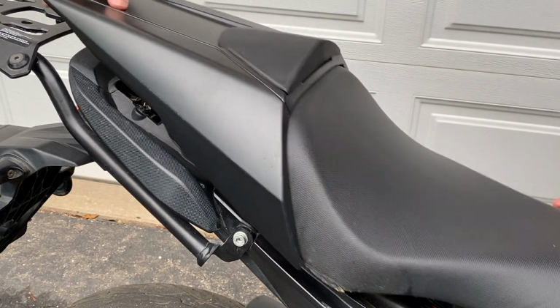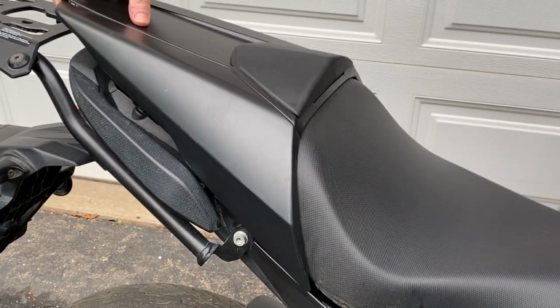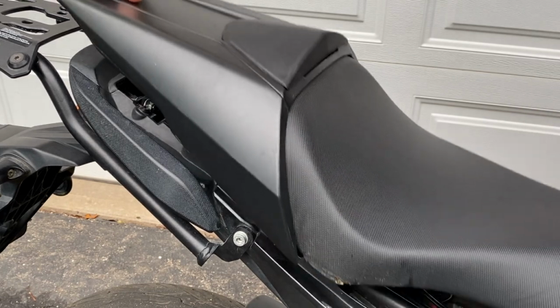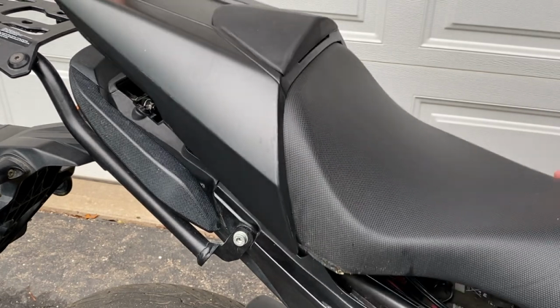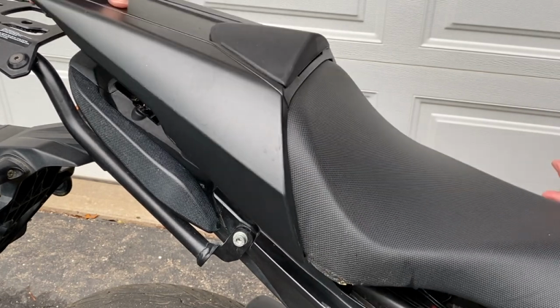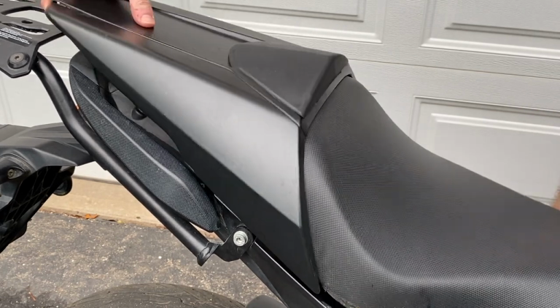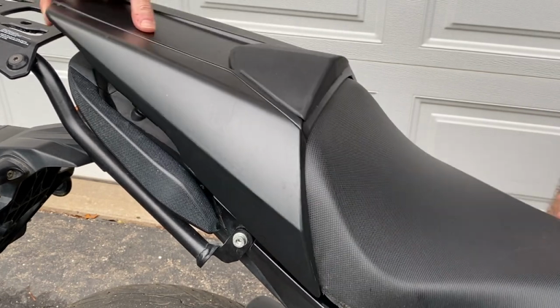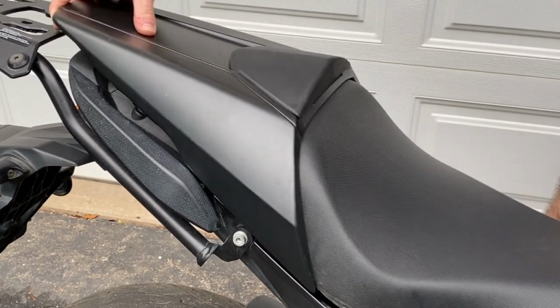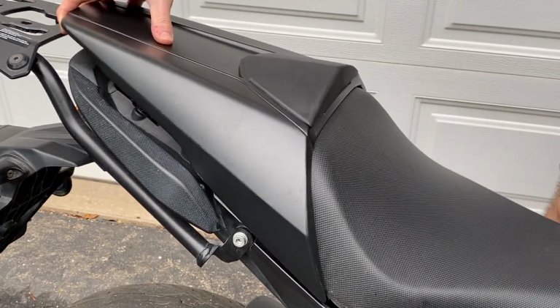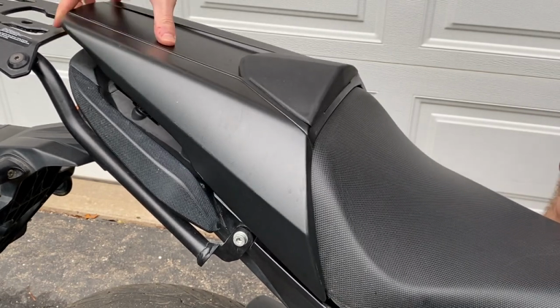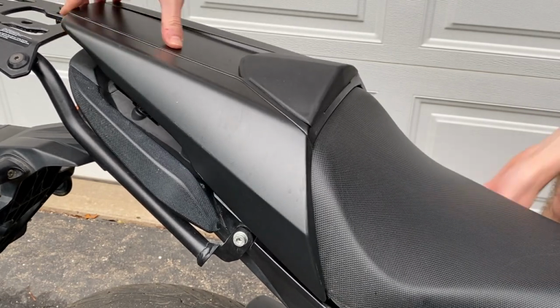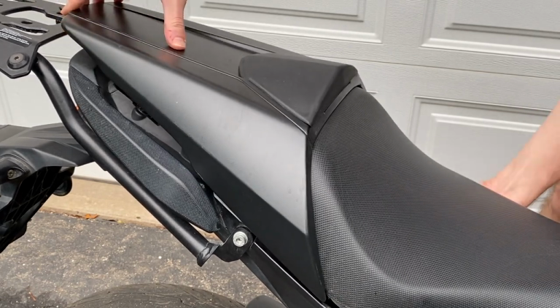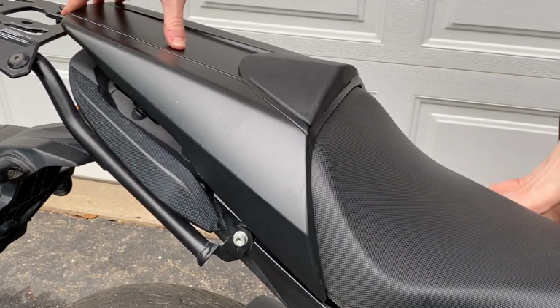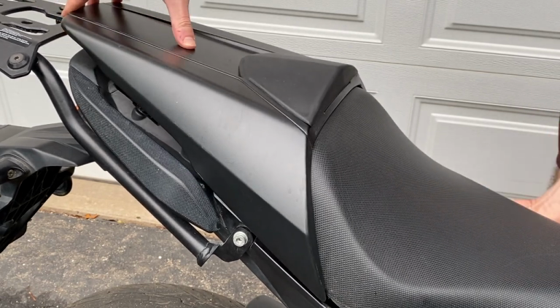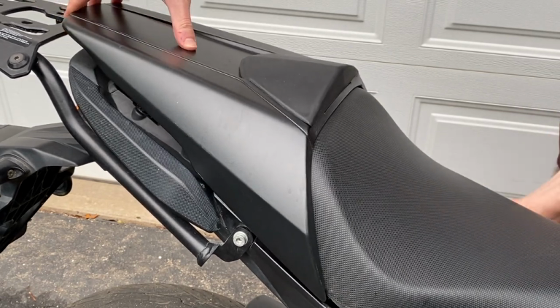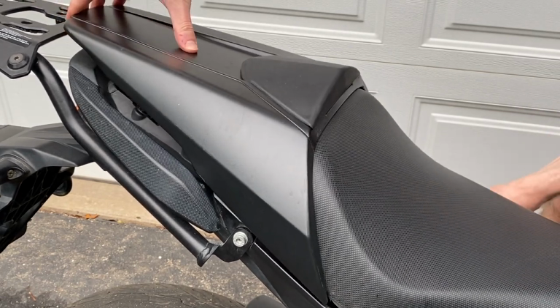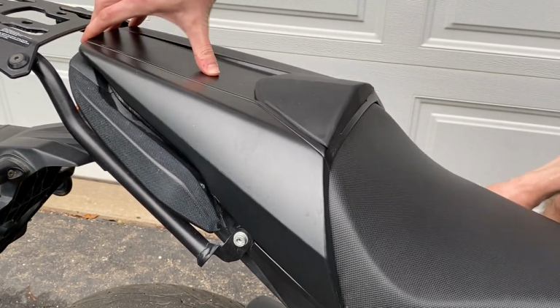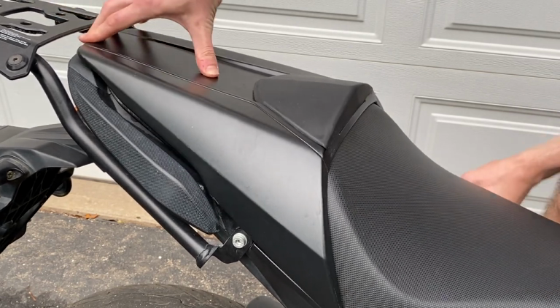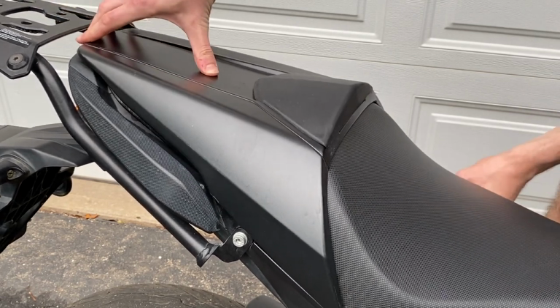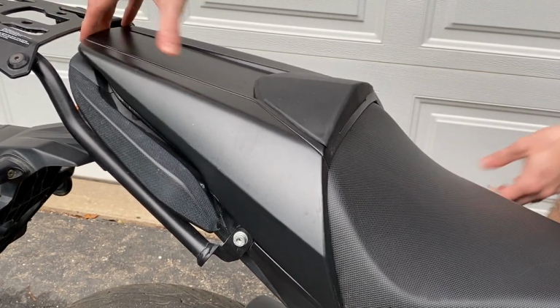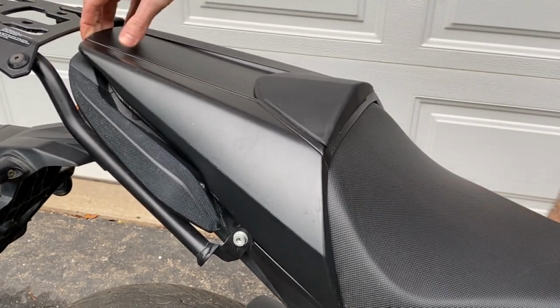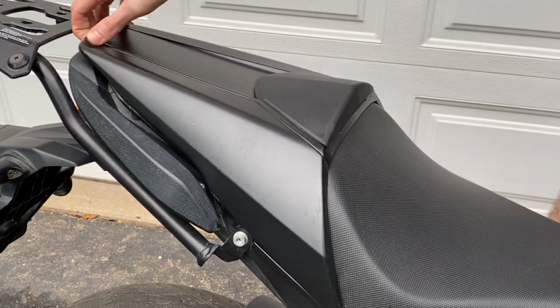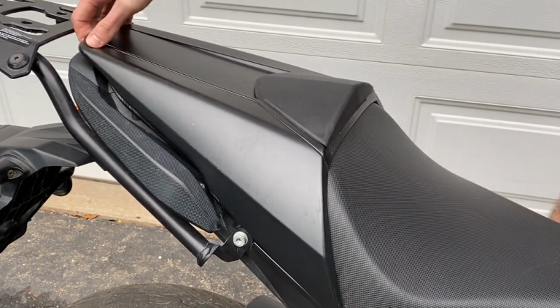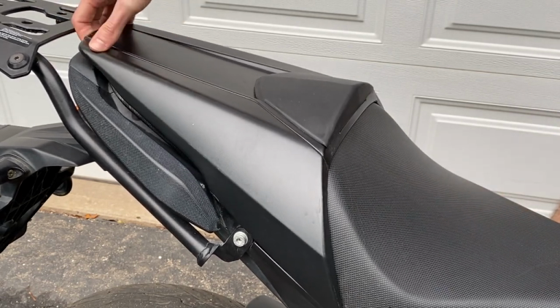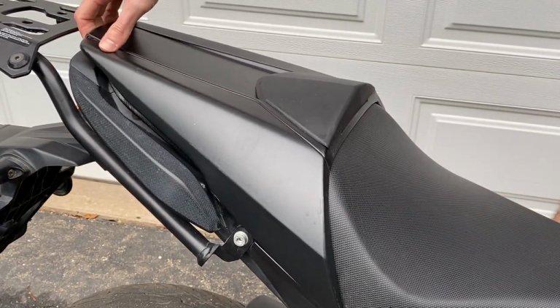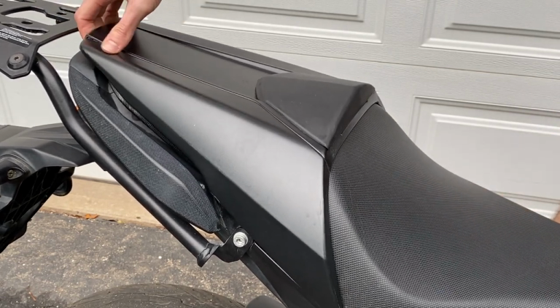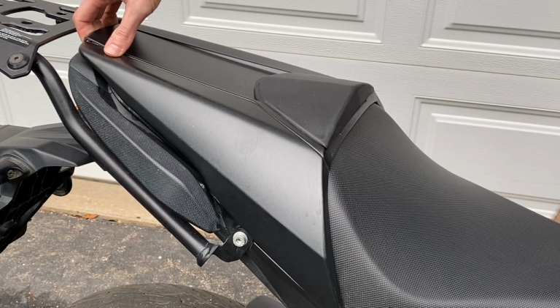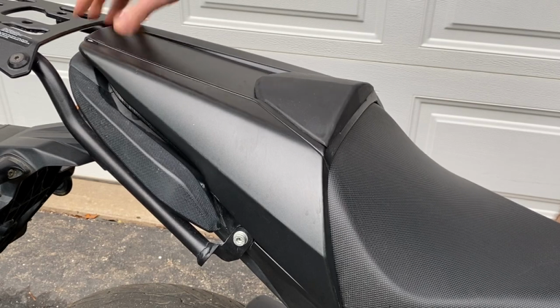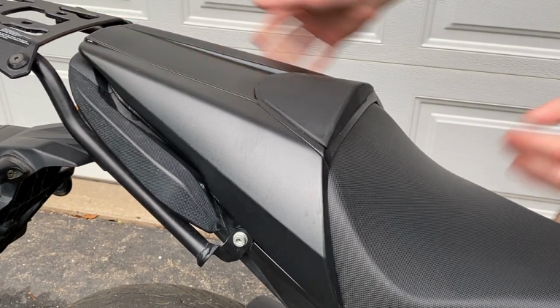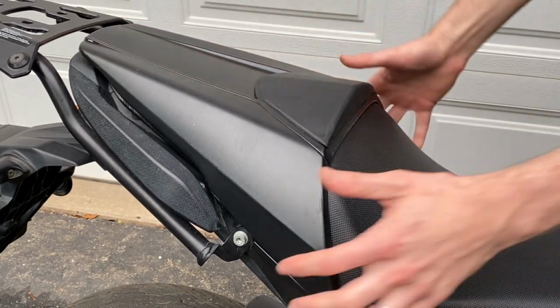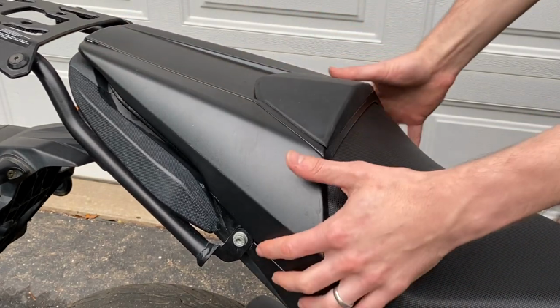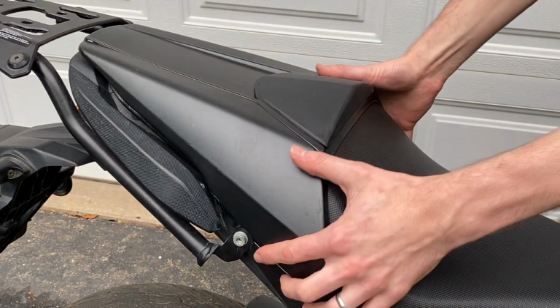At this point you can just reinstall your seat like you normally would and then it holds on there tight.